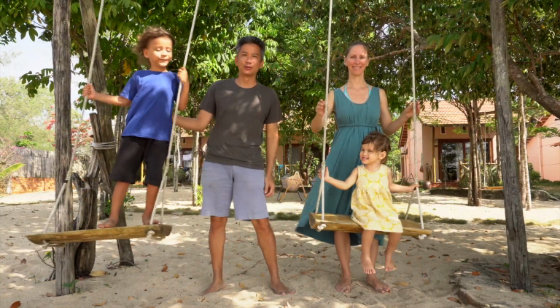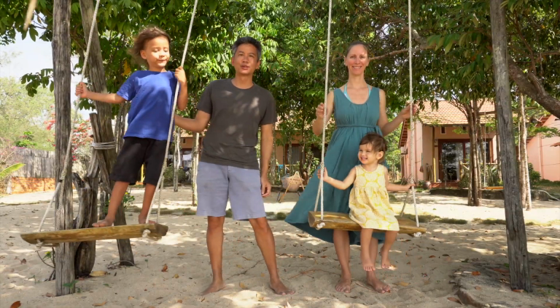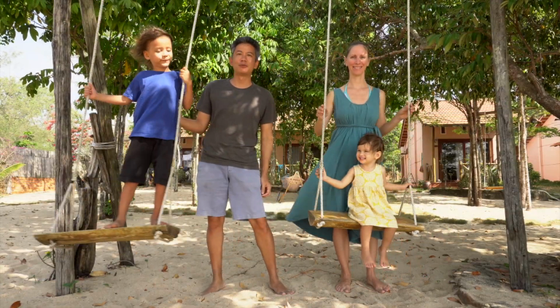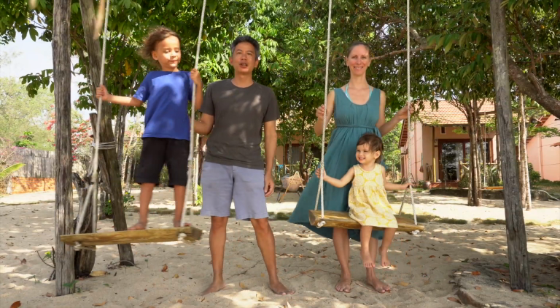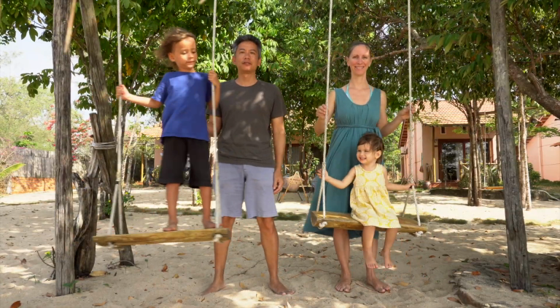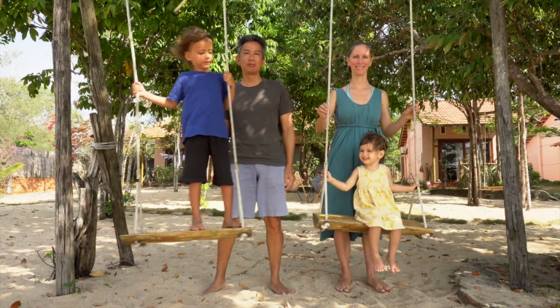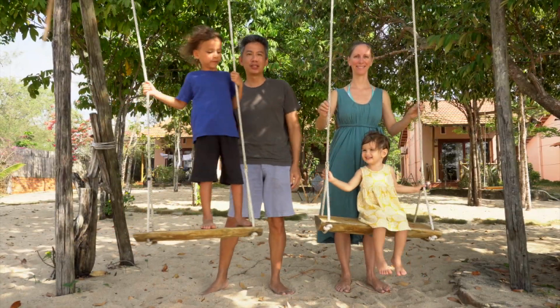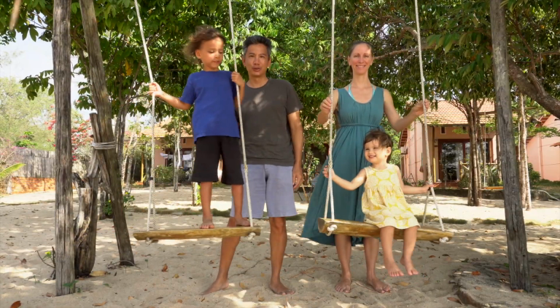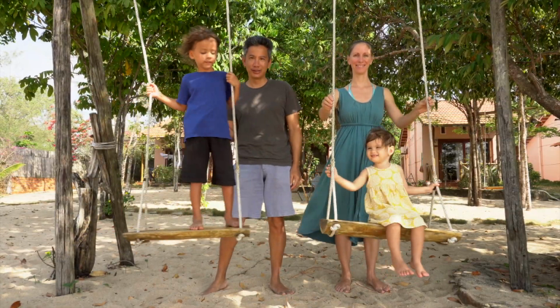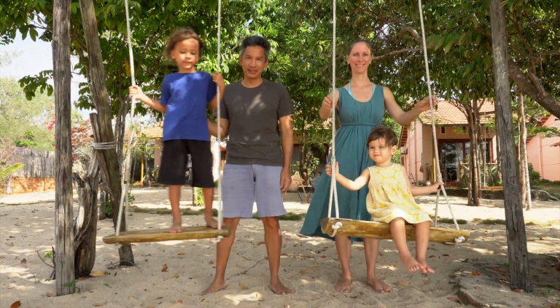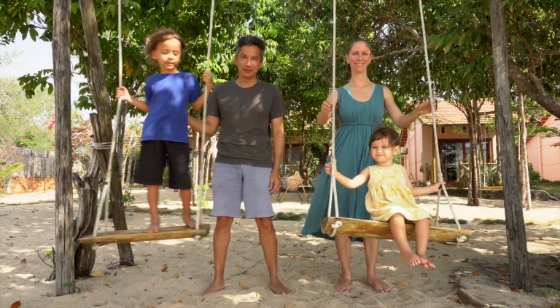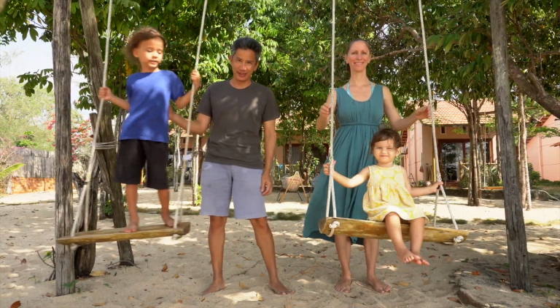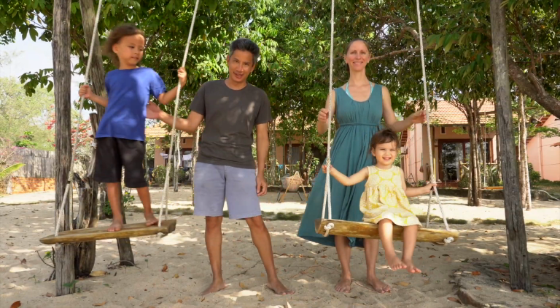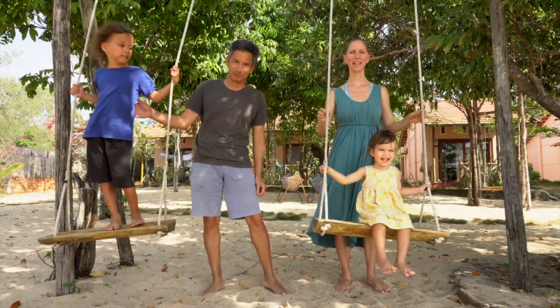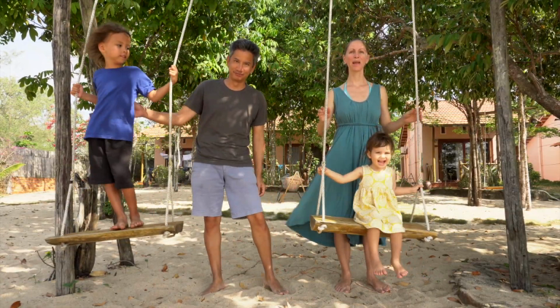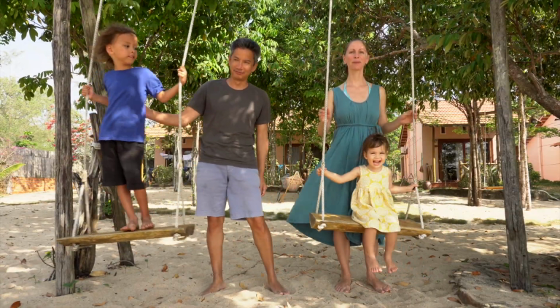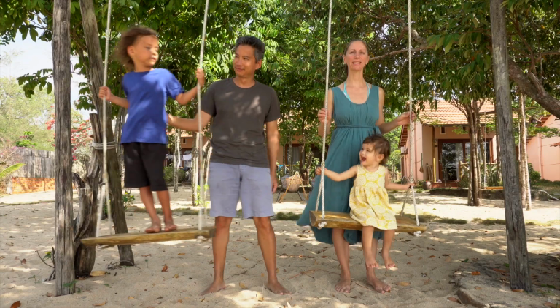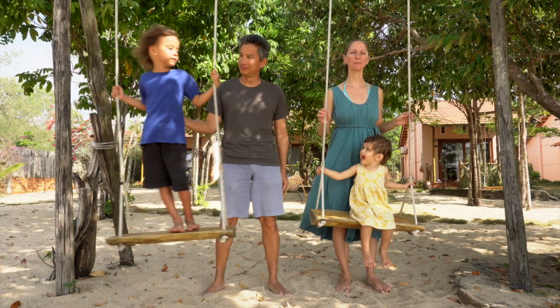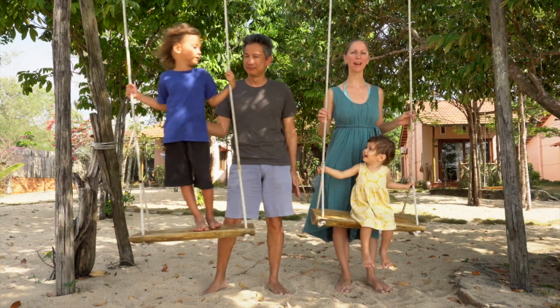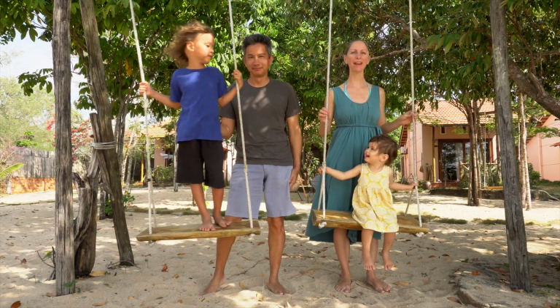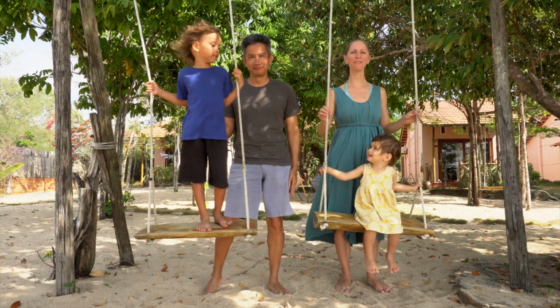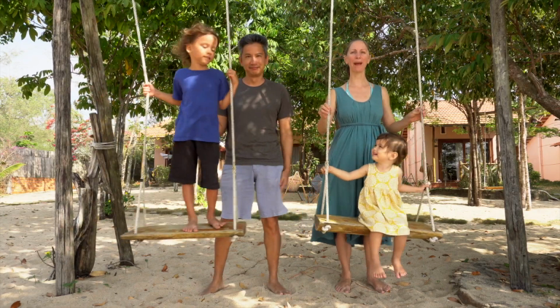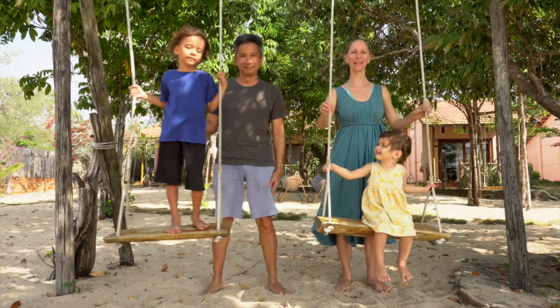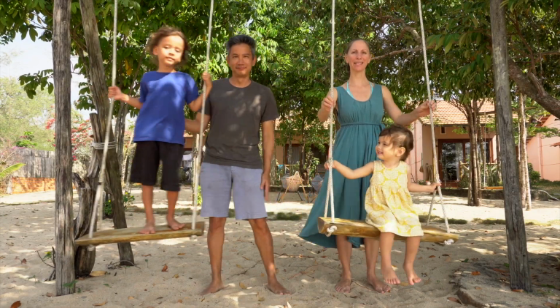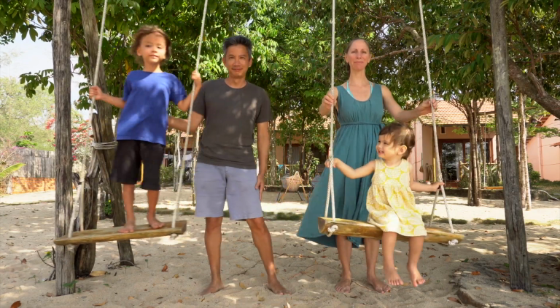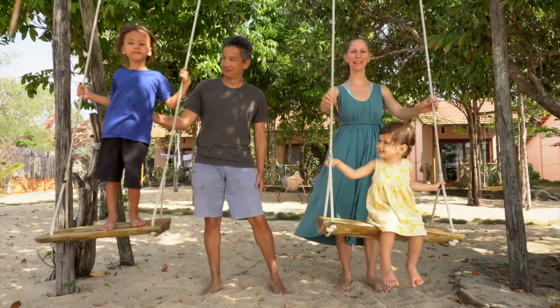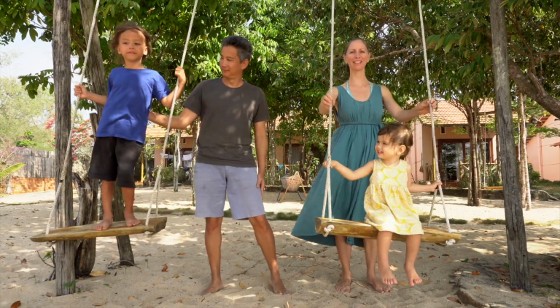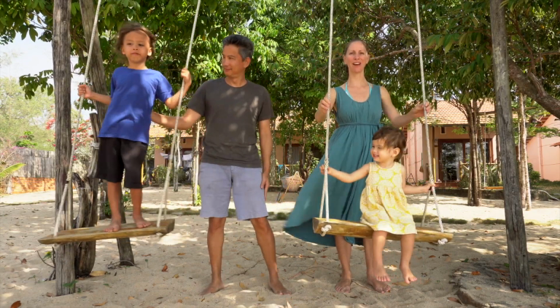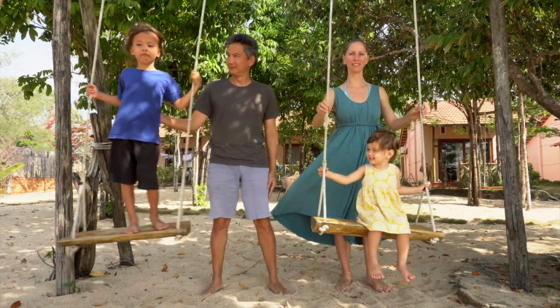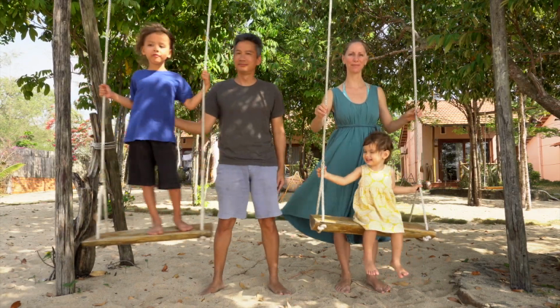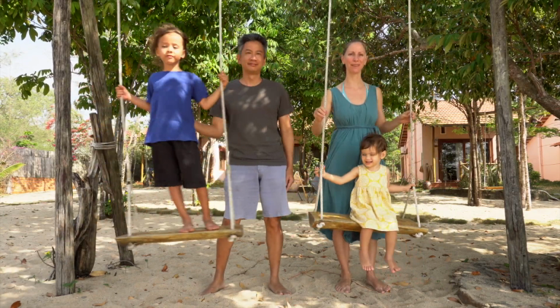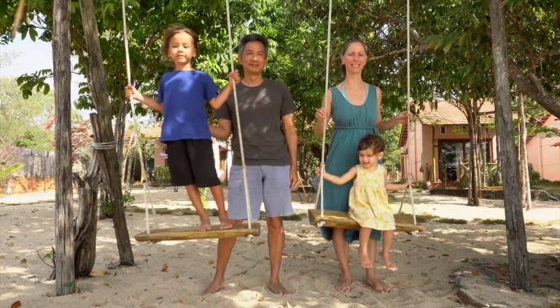We're a full-time traveling family, currently in Vietnam. Please subscribe for packing tips and travel inspiration.